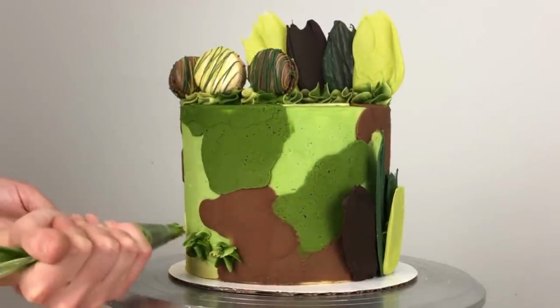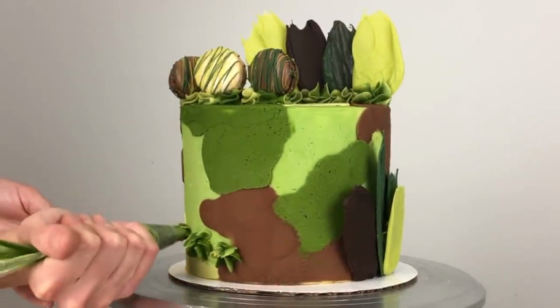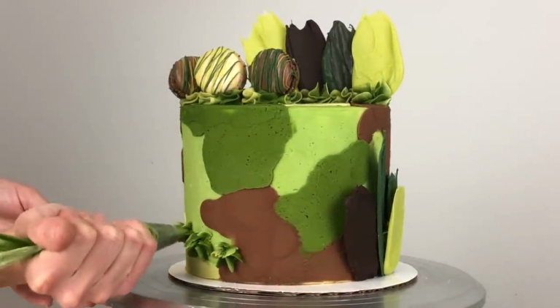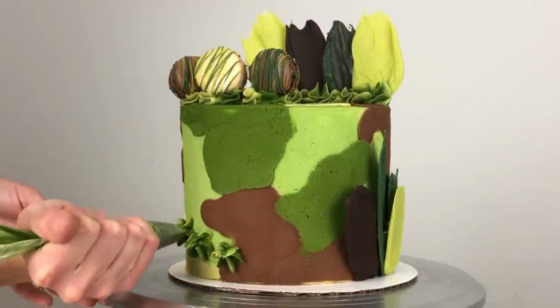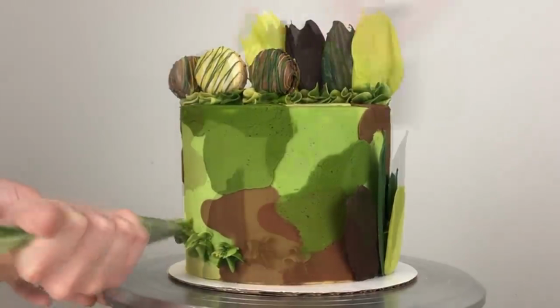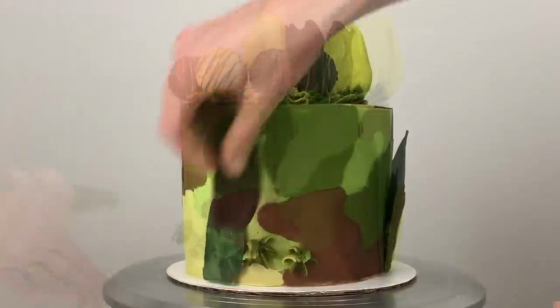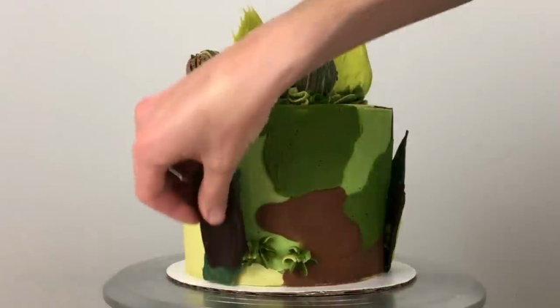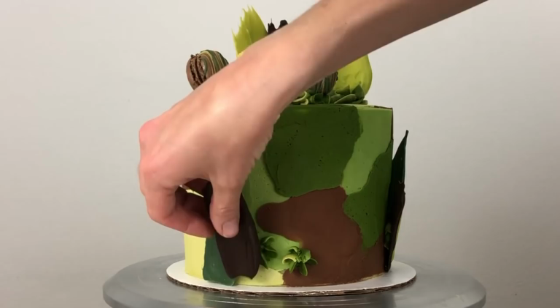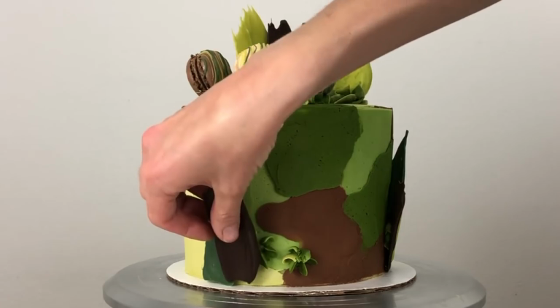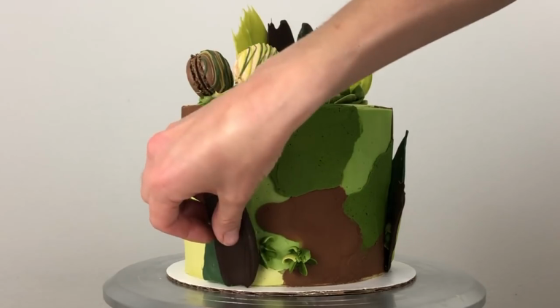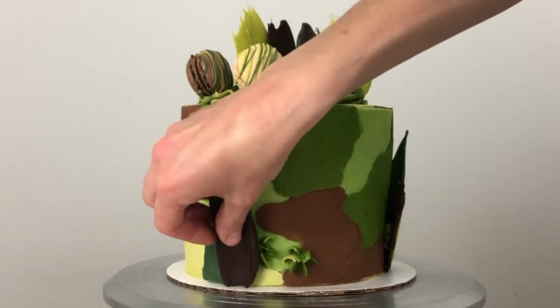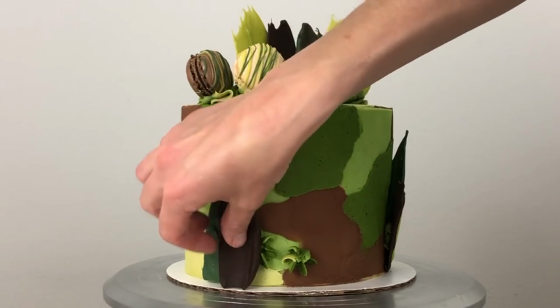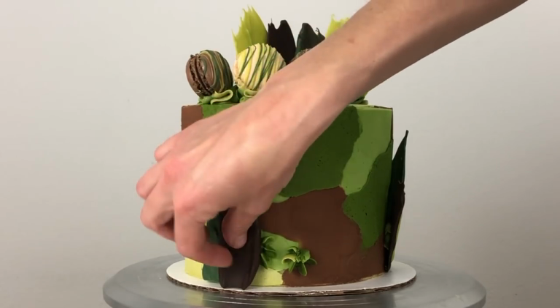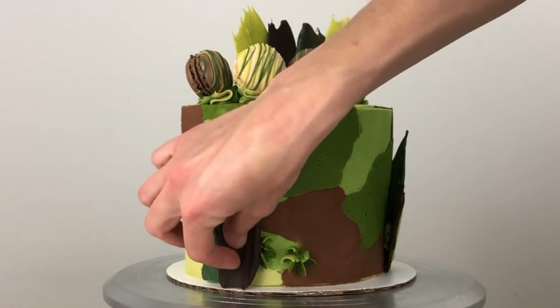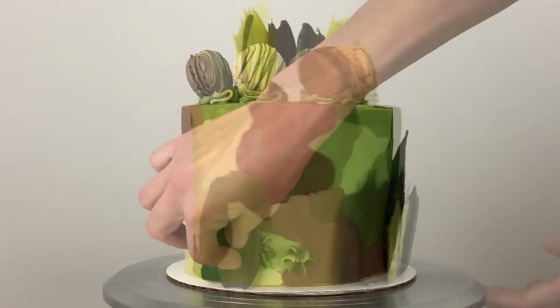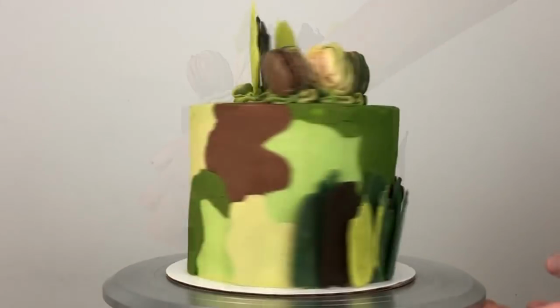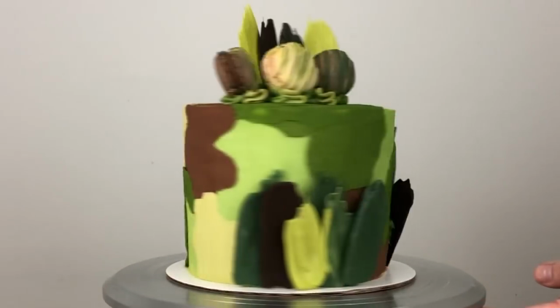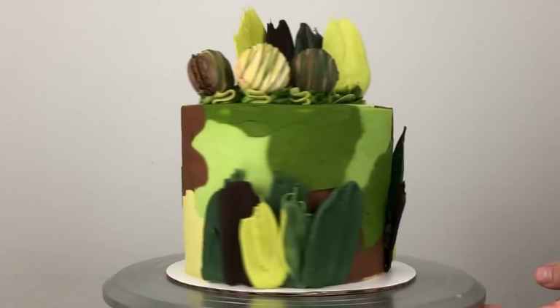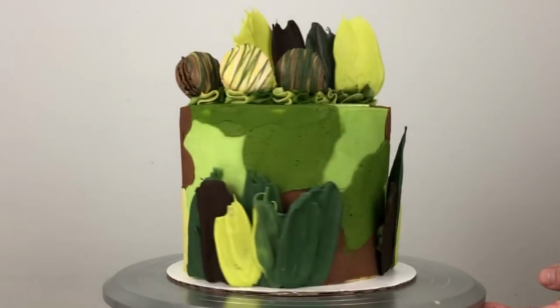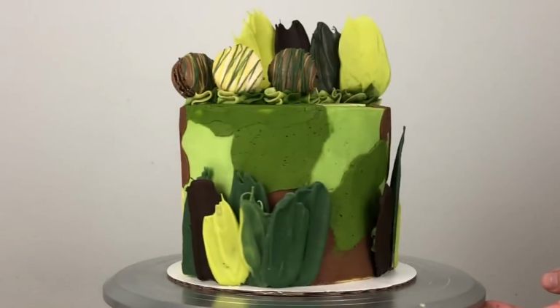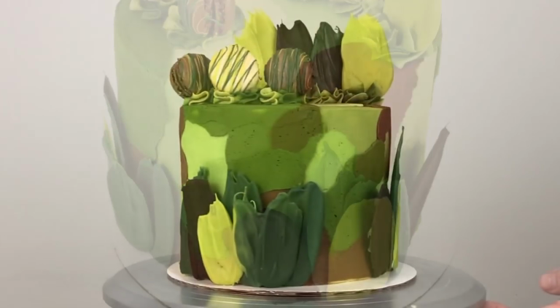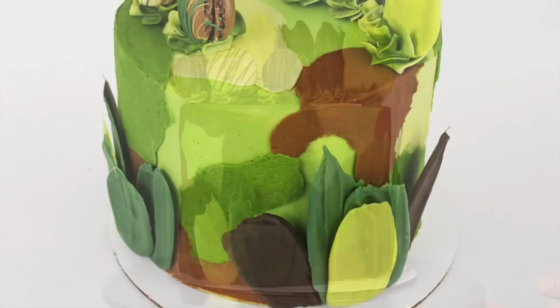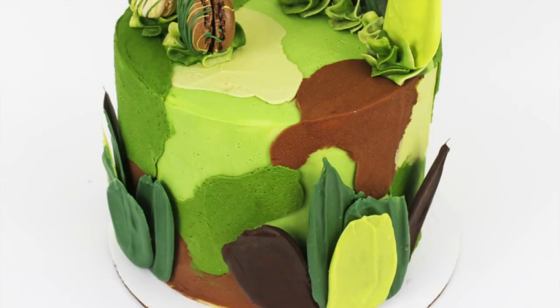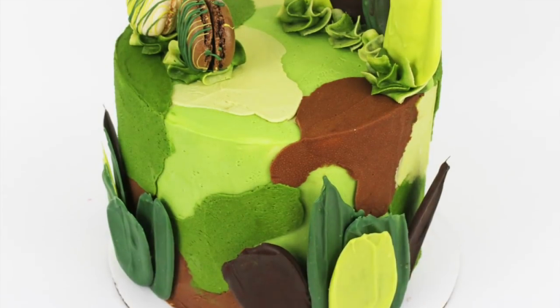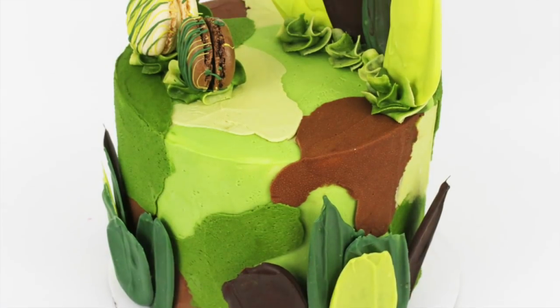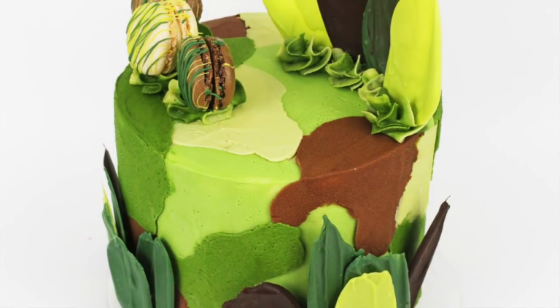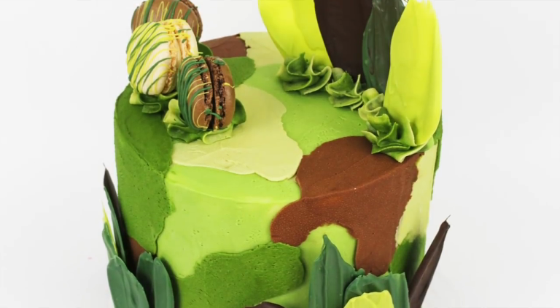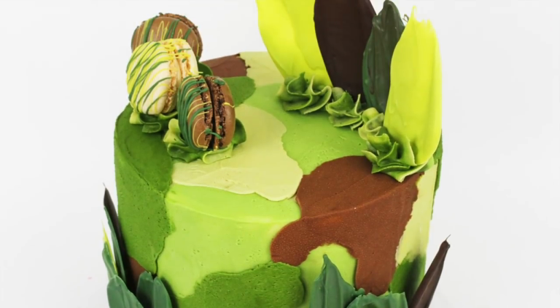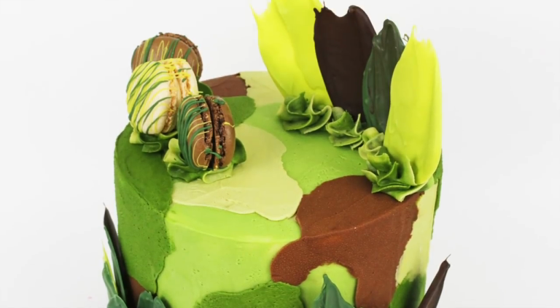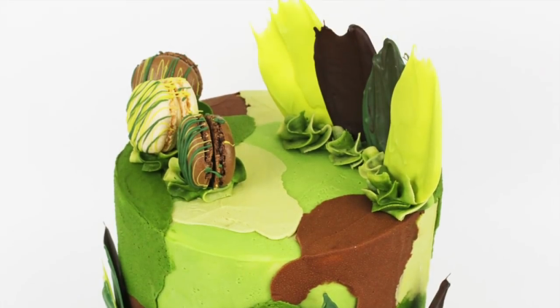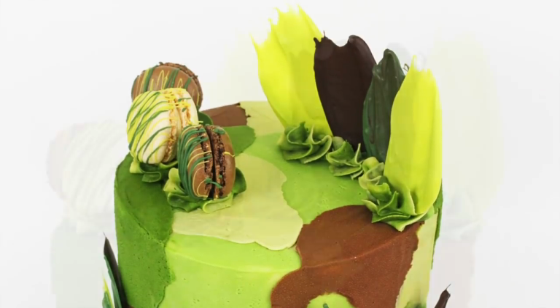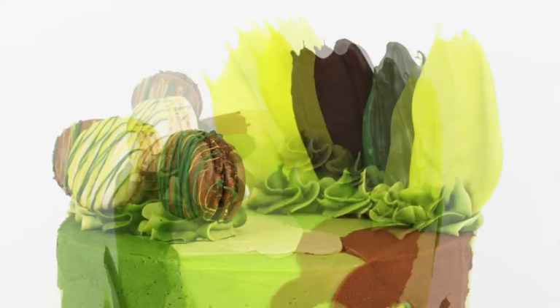I'm attaching some more foliage to the side of the cake to finish it, and there it is! Thanks for watching!